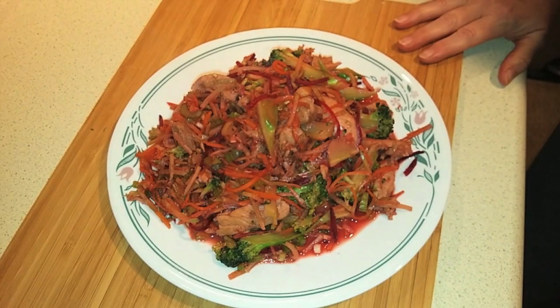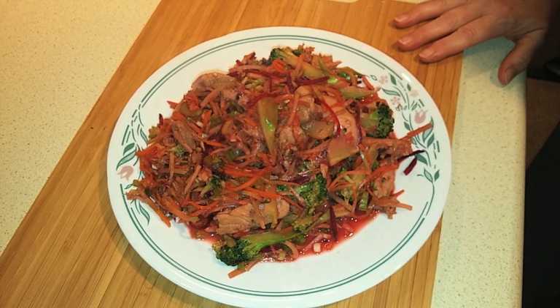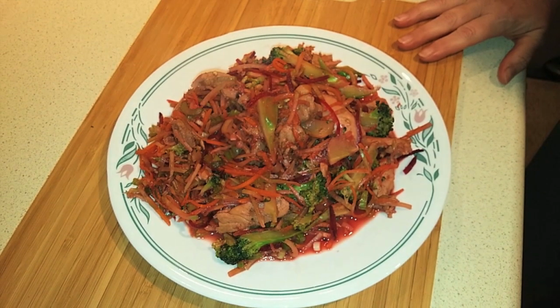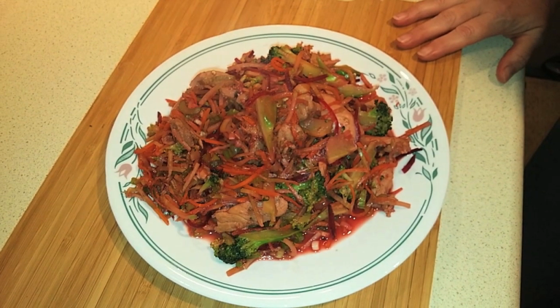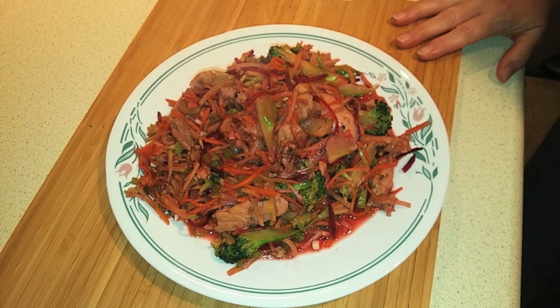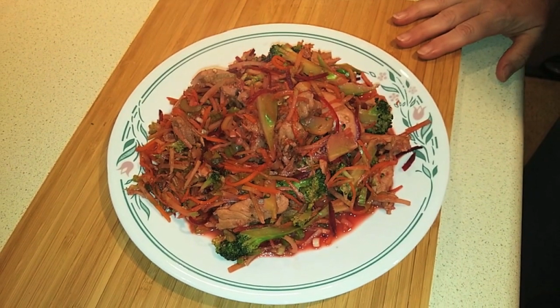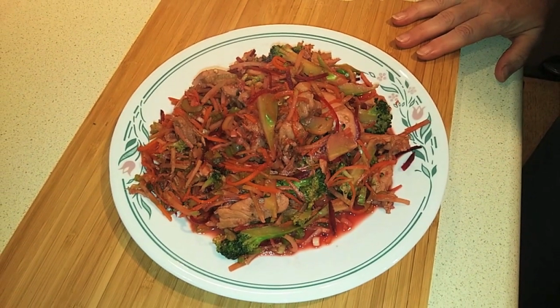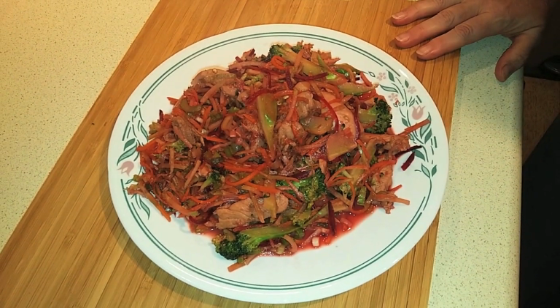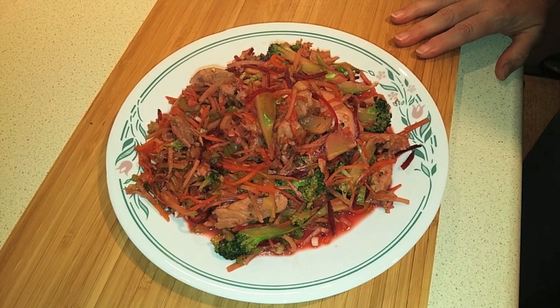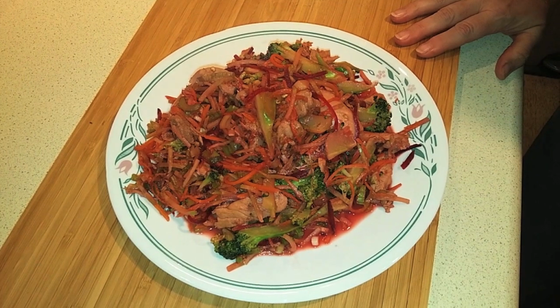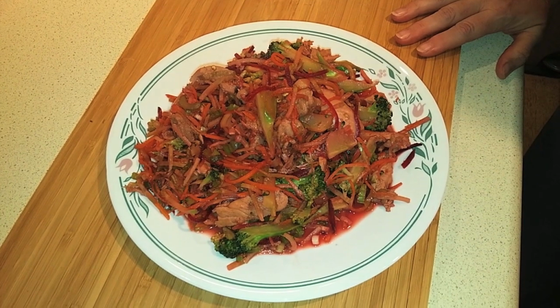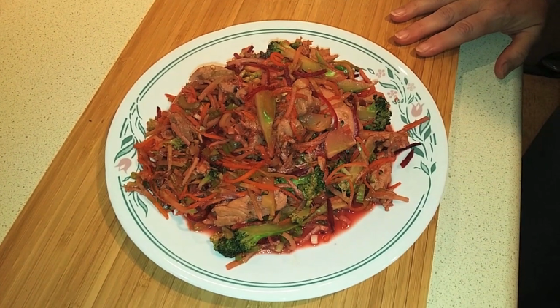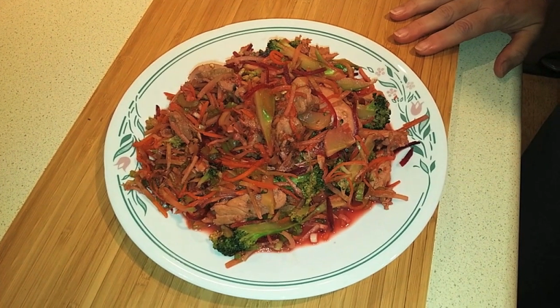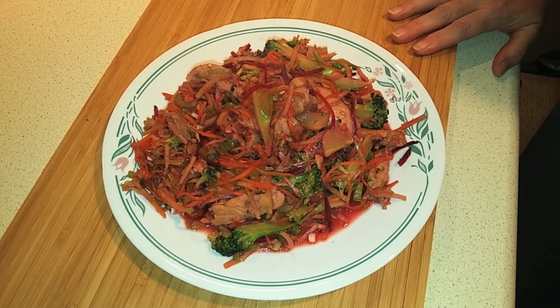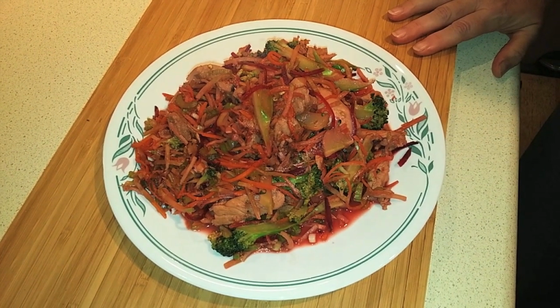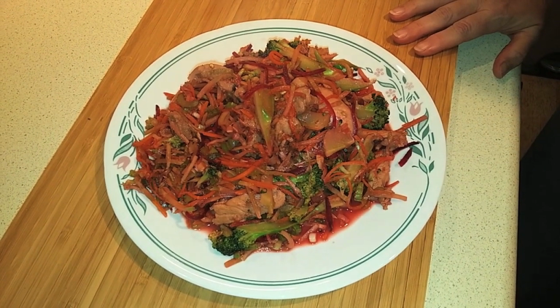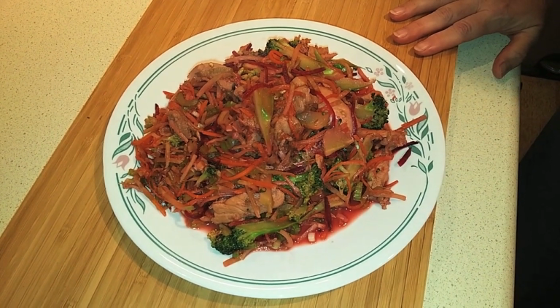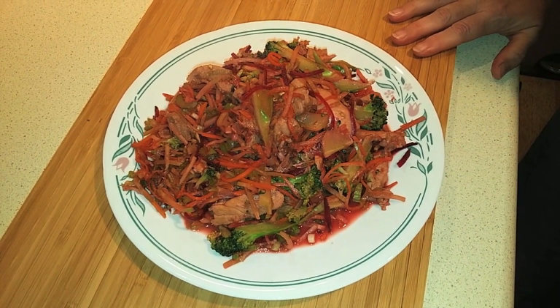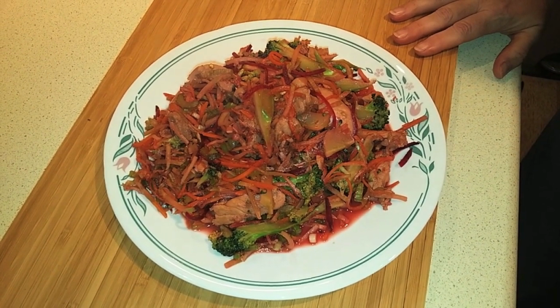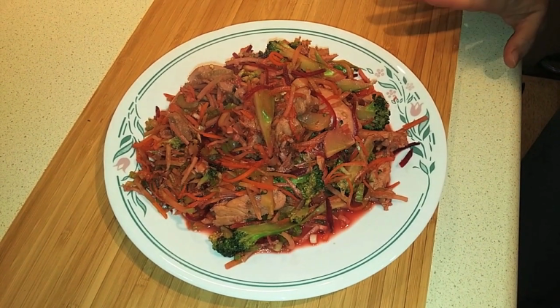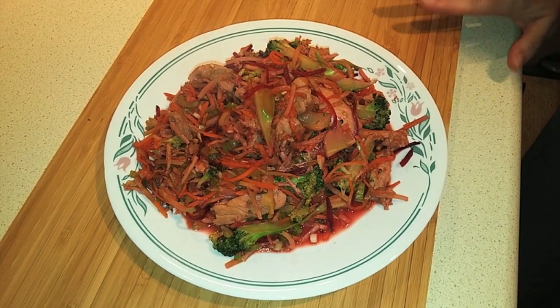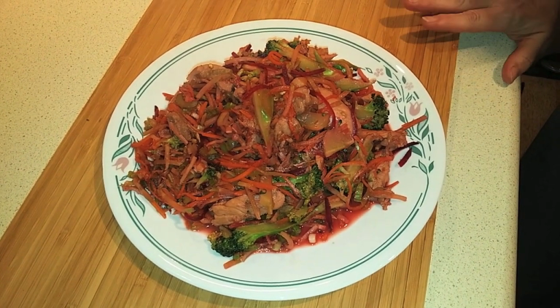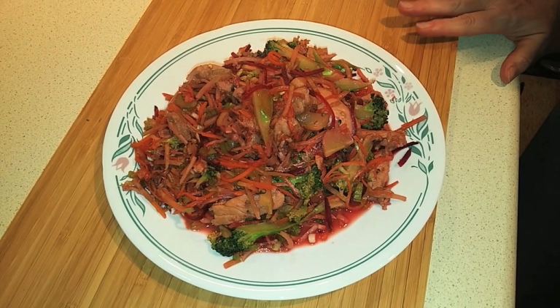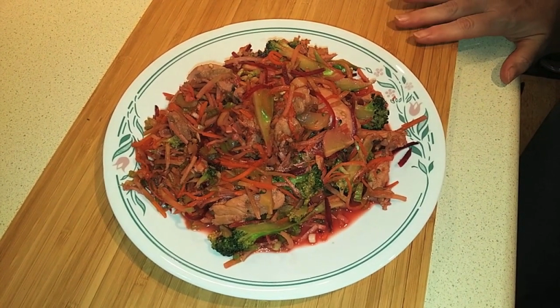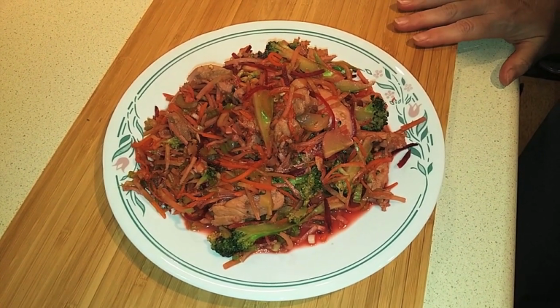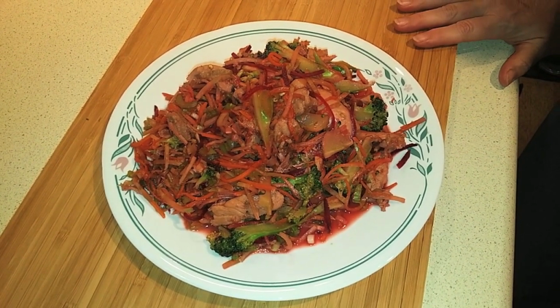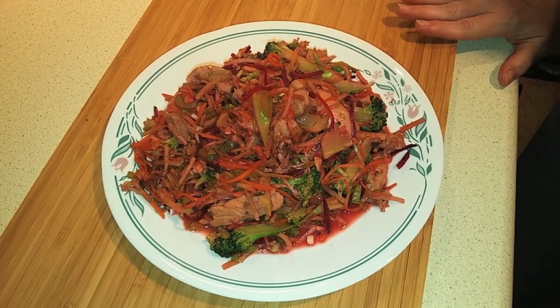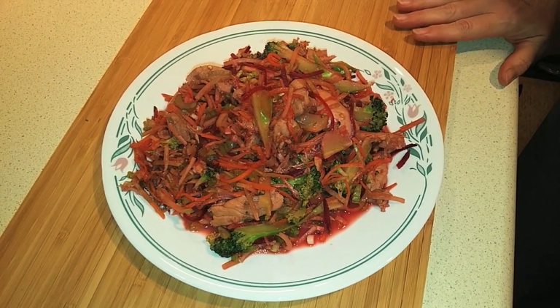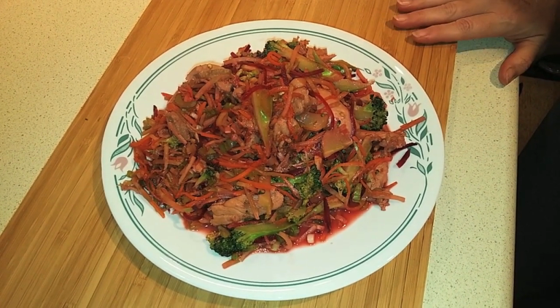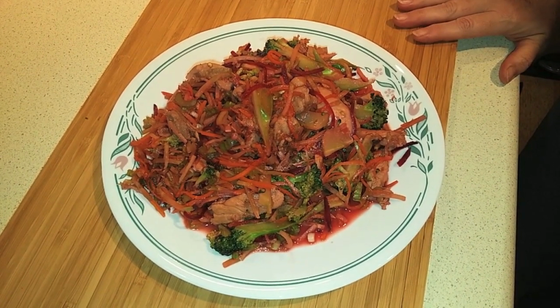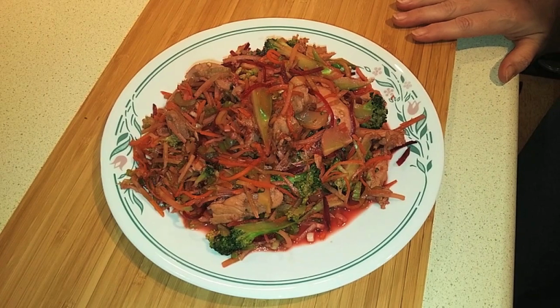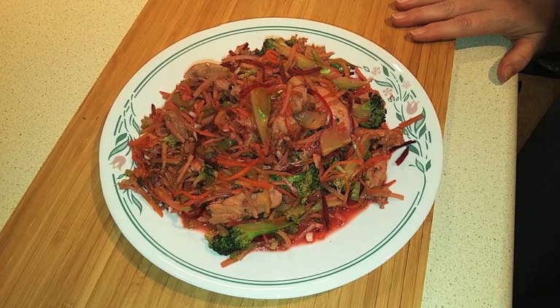Today I'm going to show you how to make this easy low-carb chicken stir-fry that uses a premixed broccoli slaw to stand in for using rice or noodles.